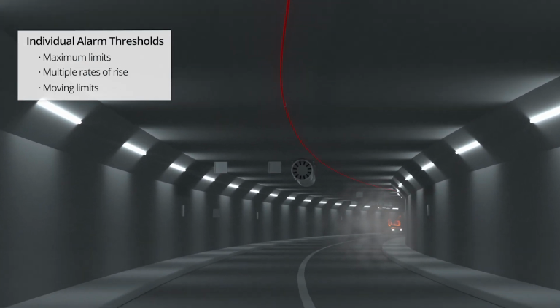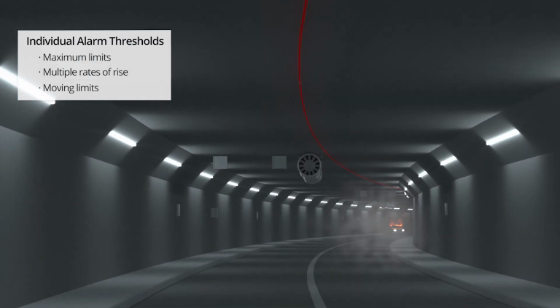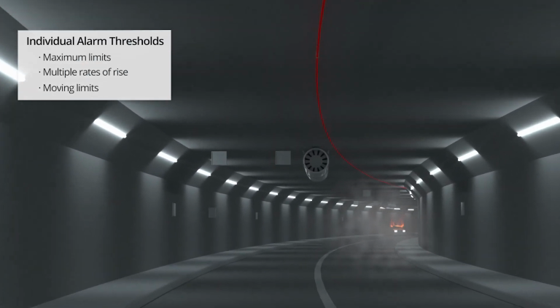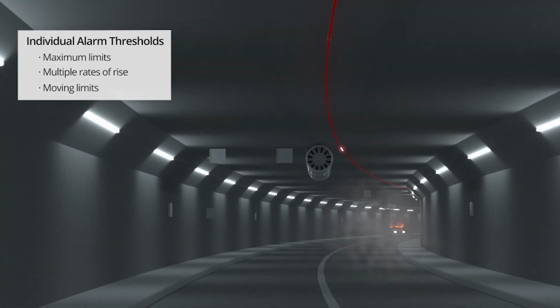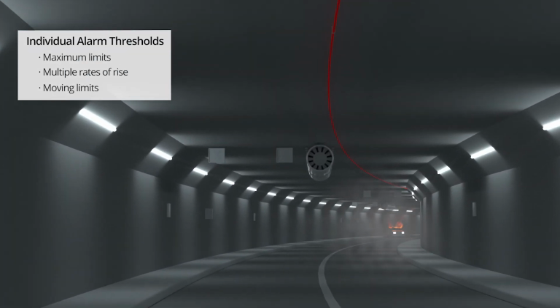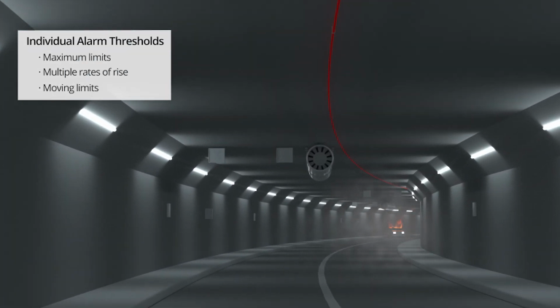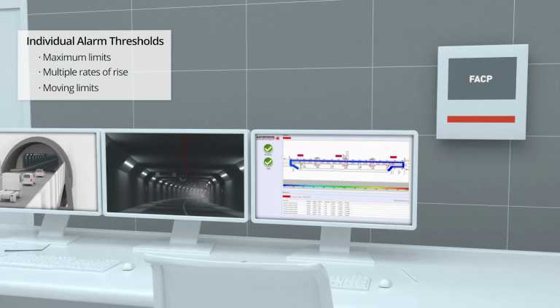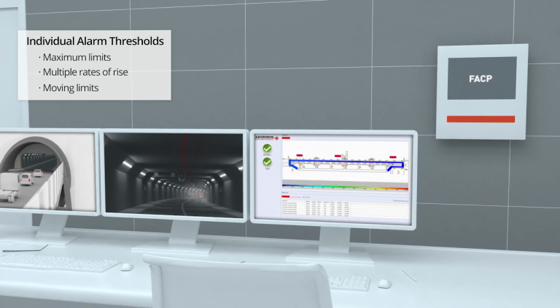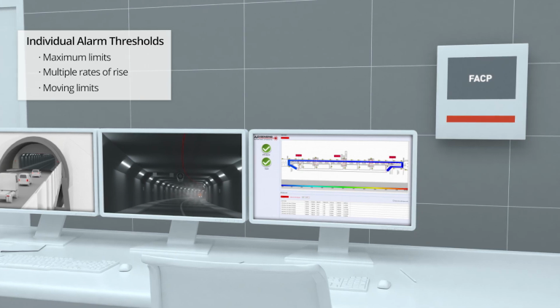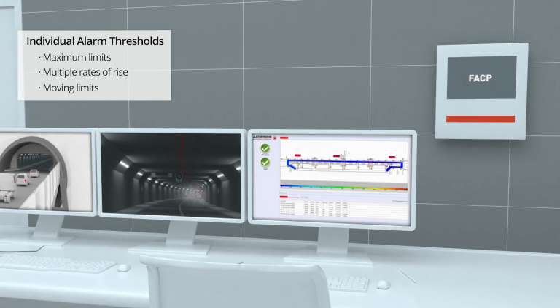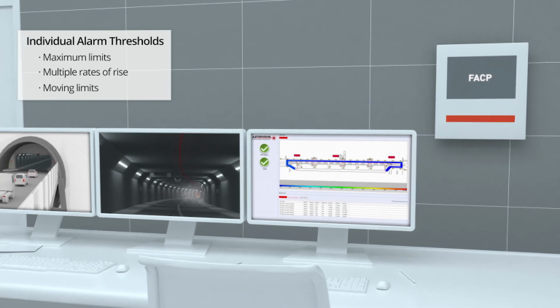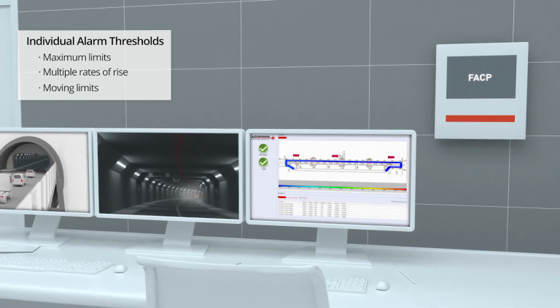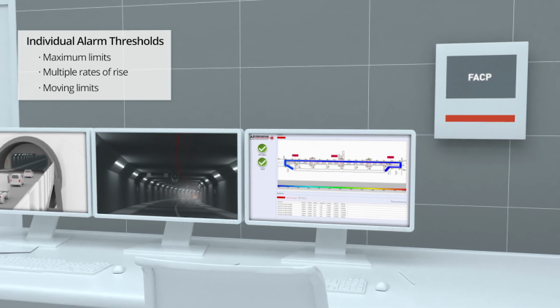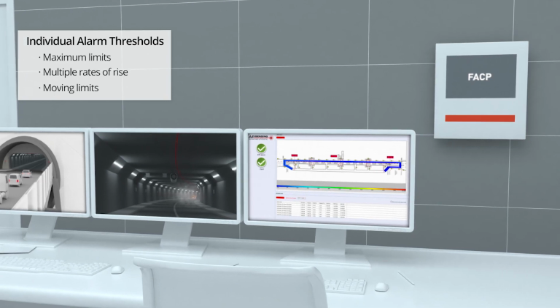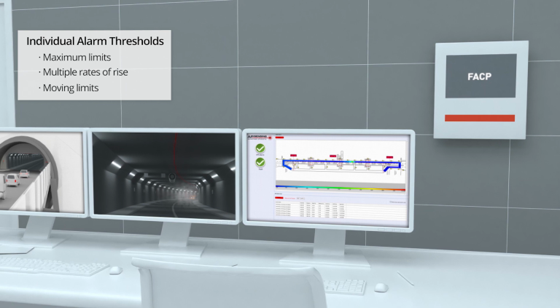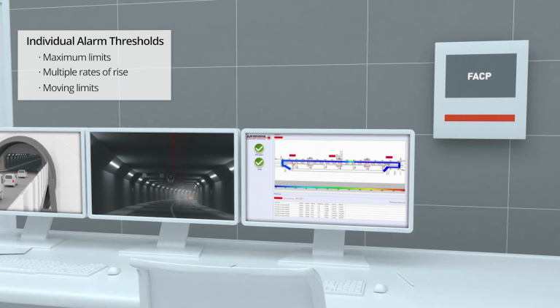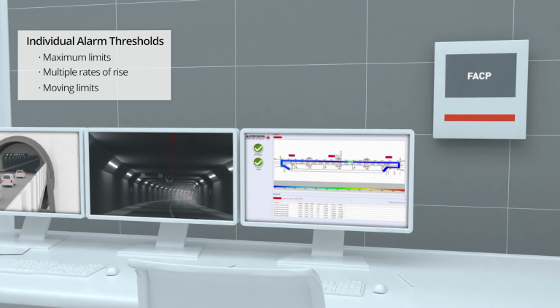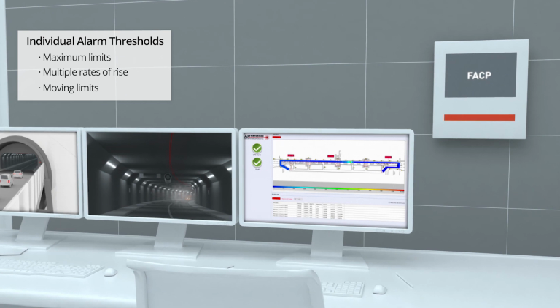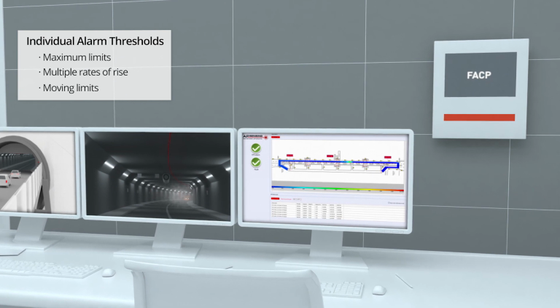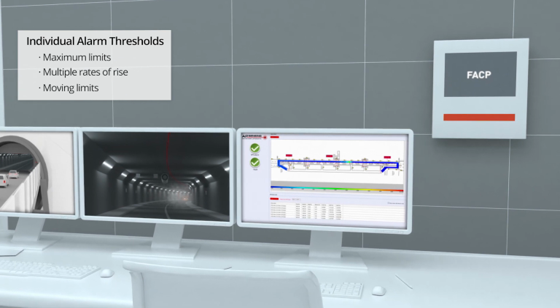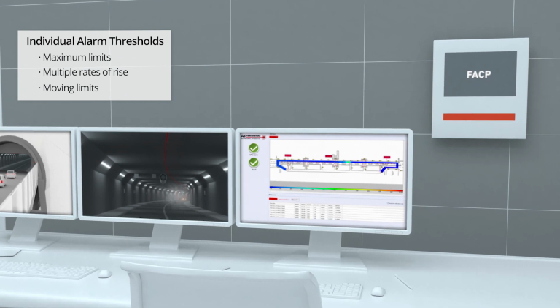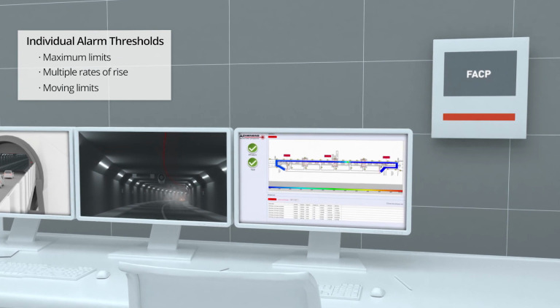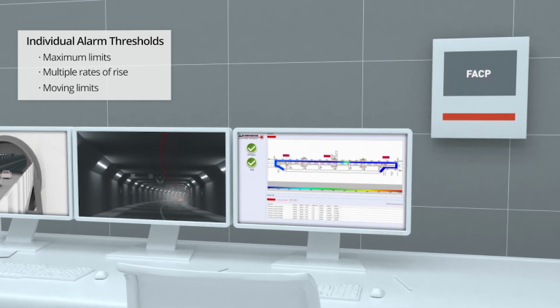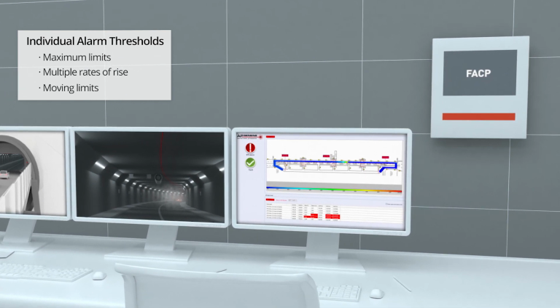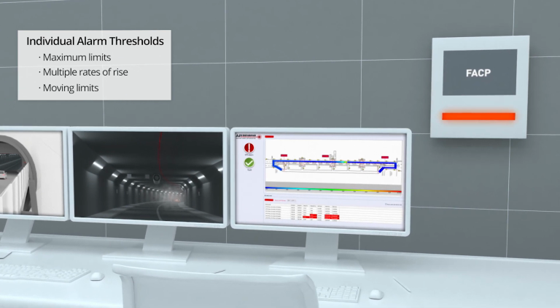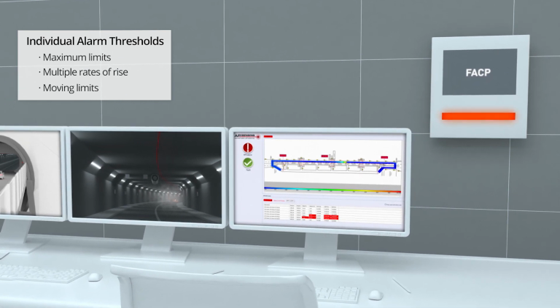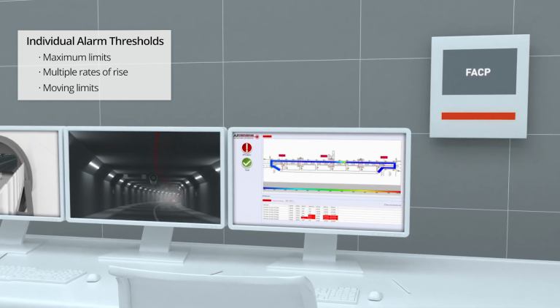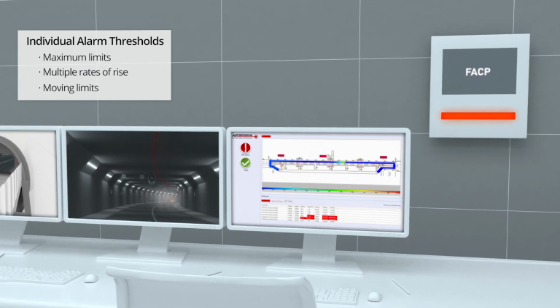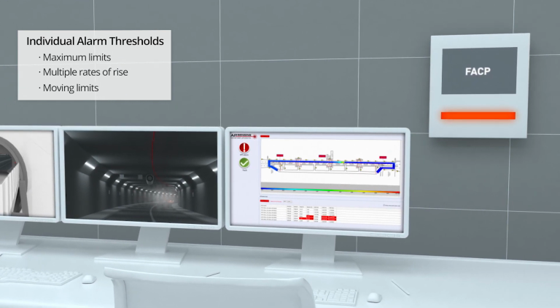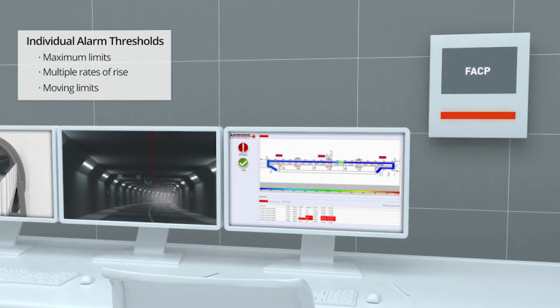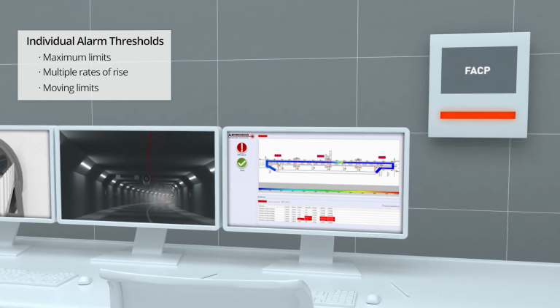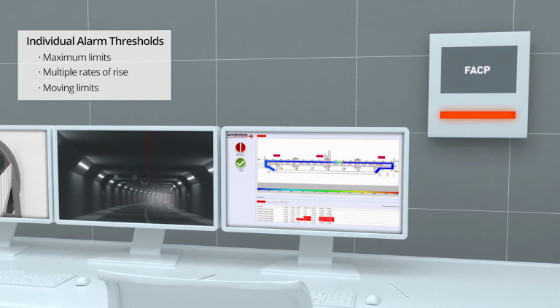If an alarm is triggered by the LHD controller, the information will be immediately transmitted to the fire control panel.